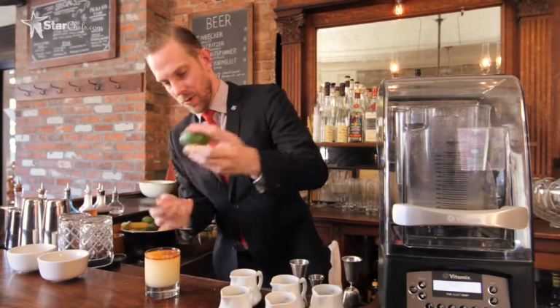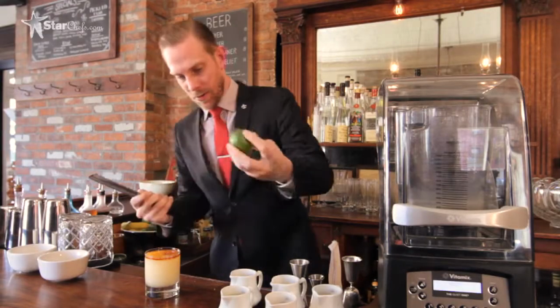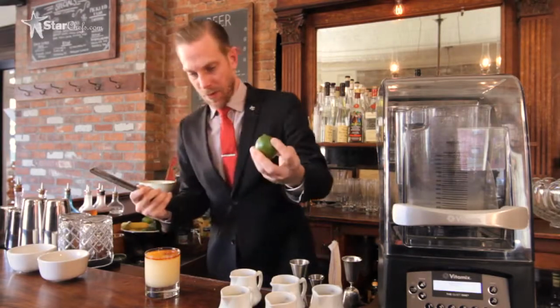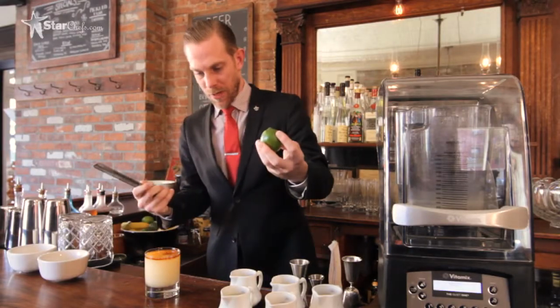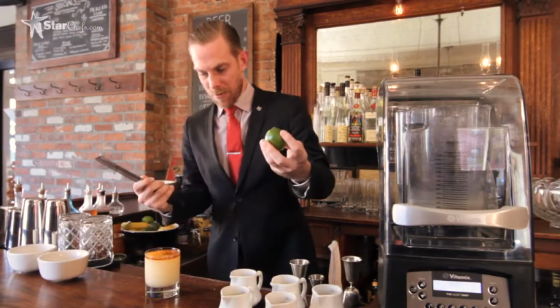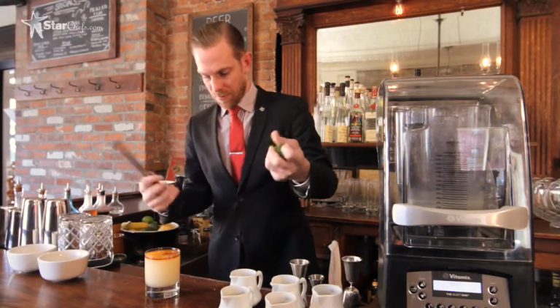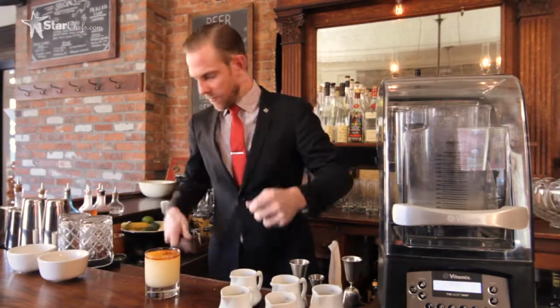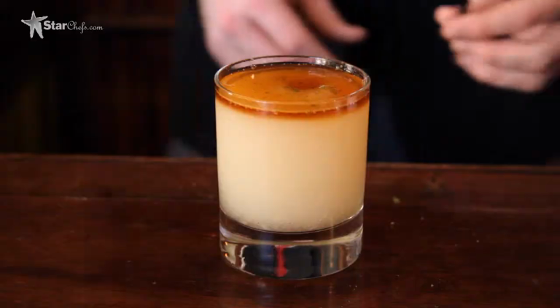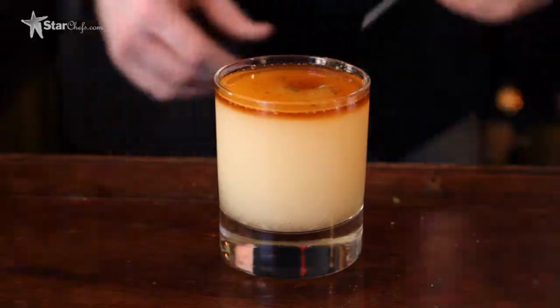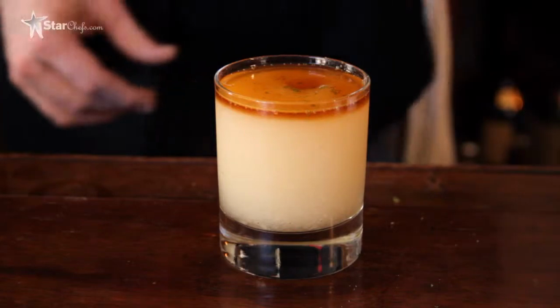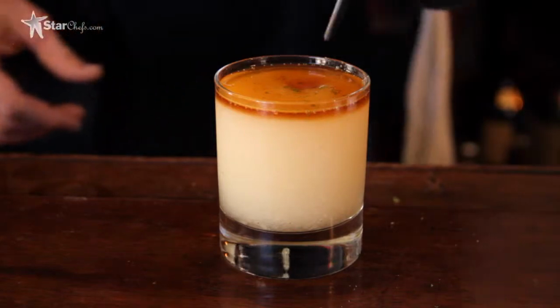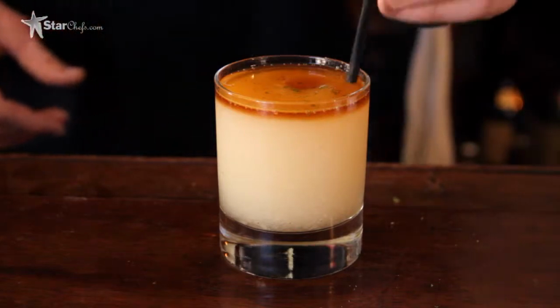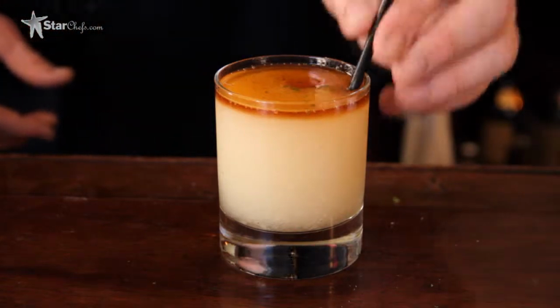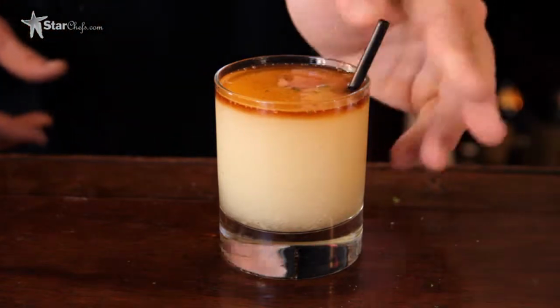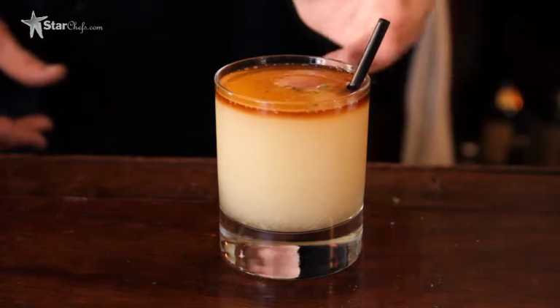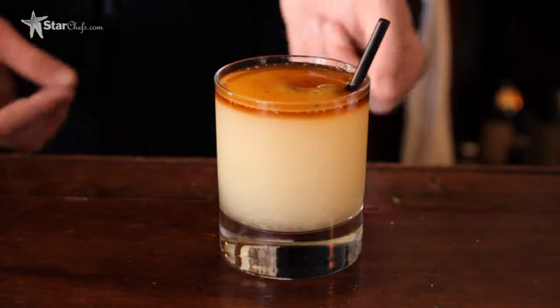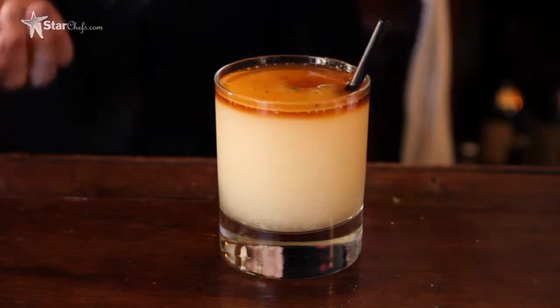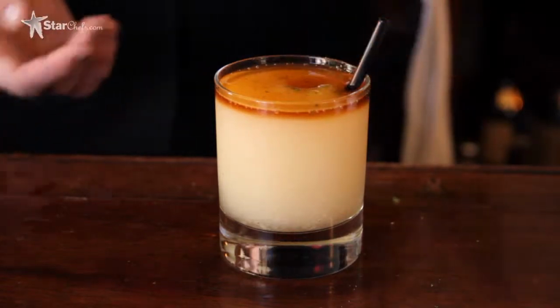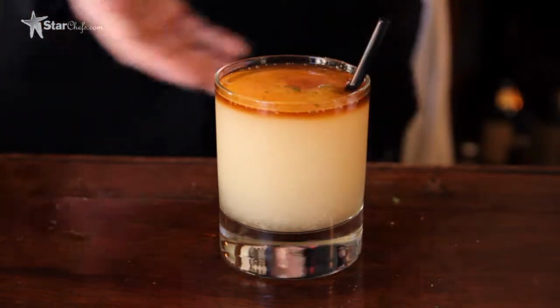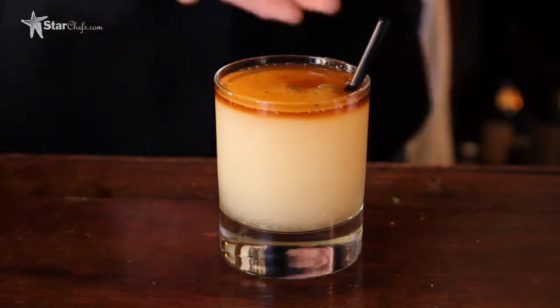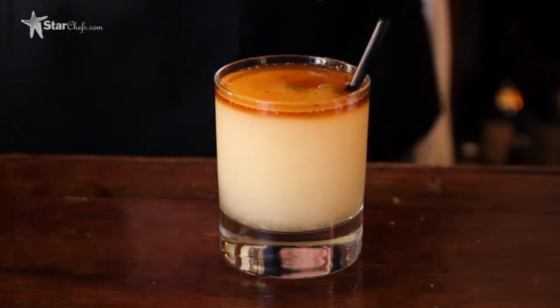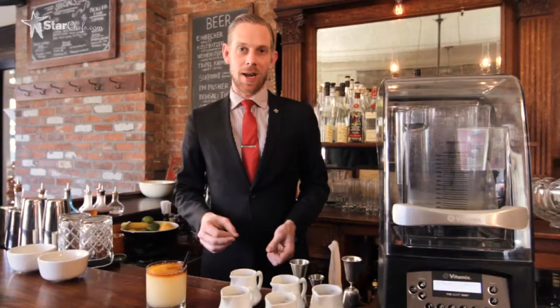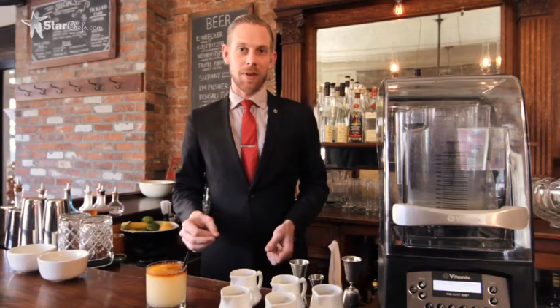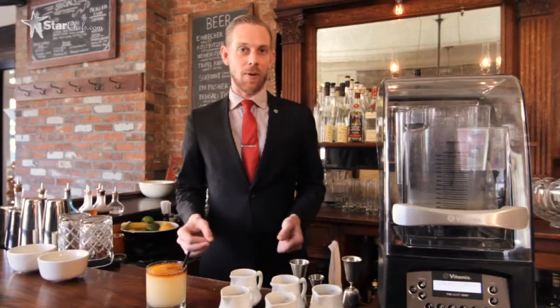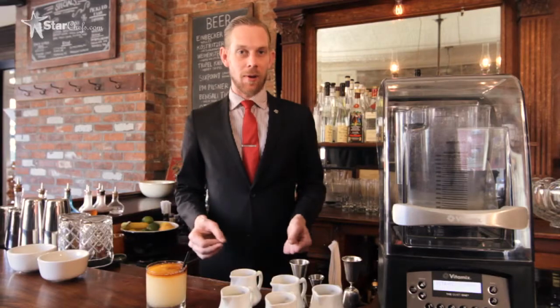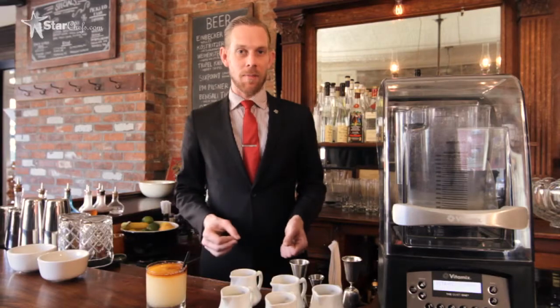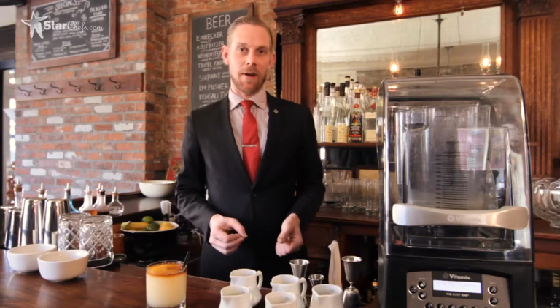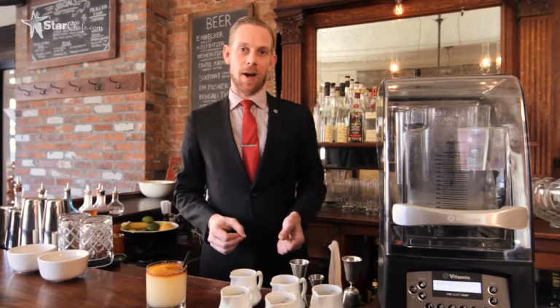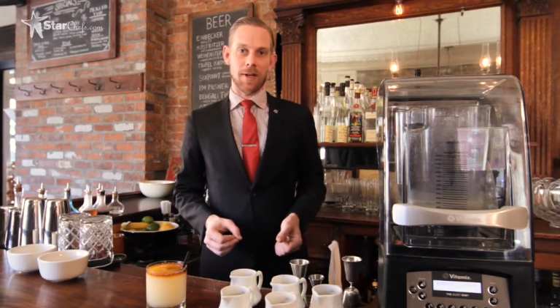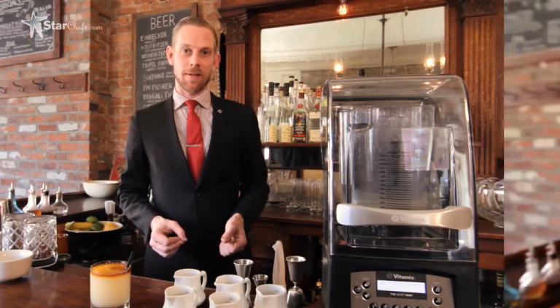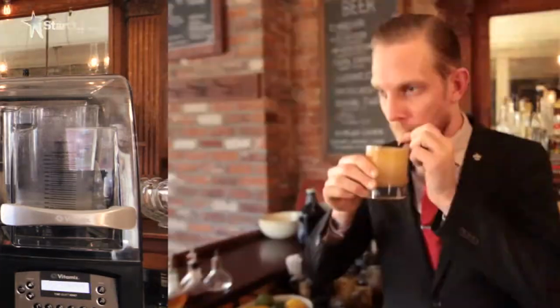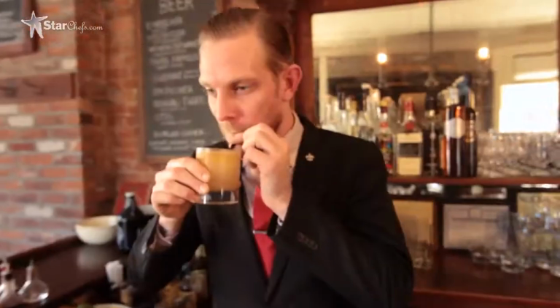And then we're done. There you have it — the Papa Tea Paralyzer made with the Quiet One by Vitamix. Cheers.